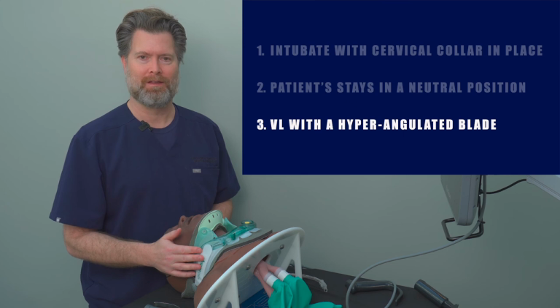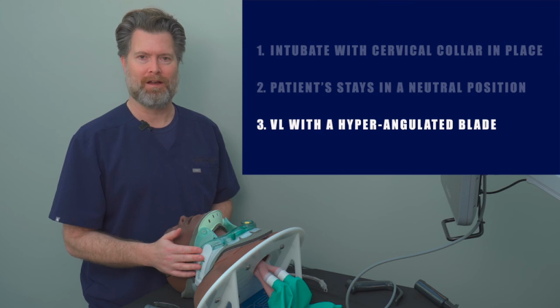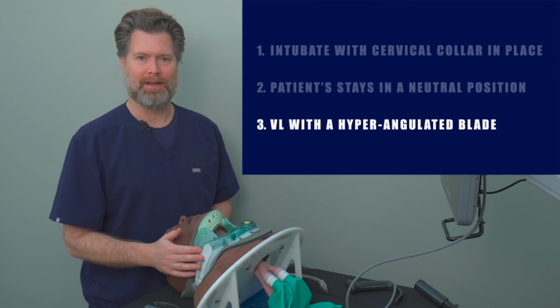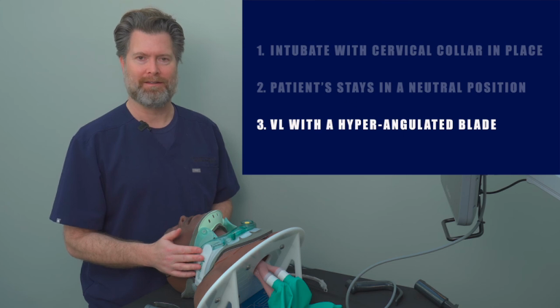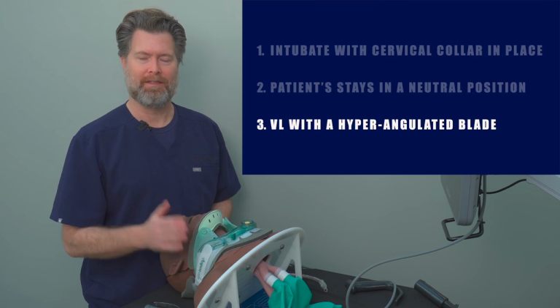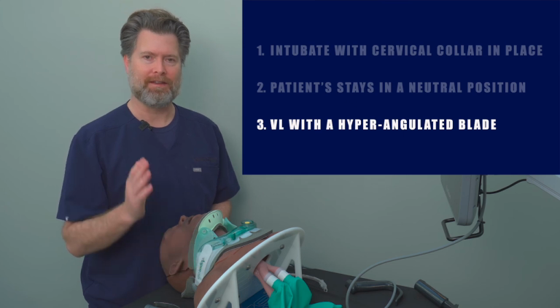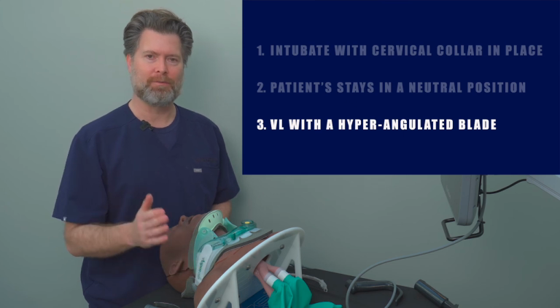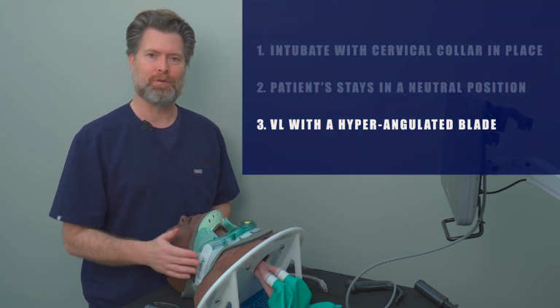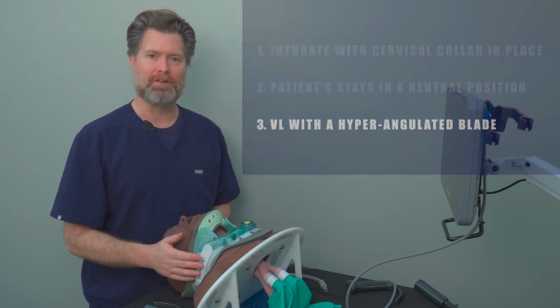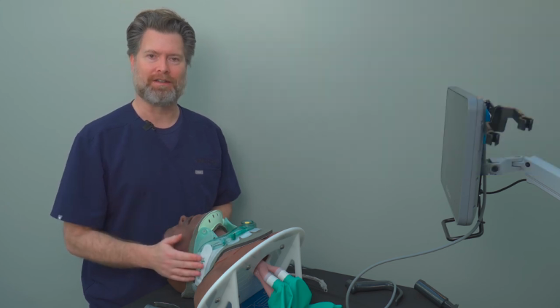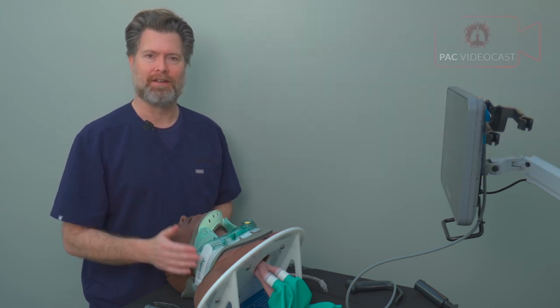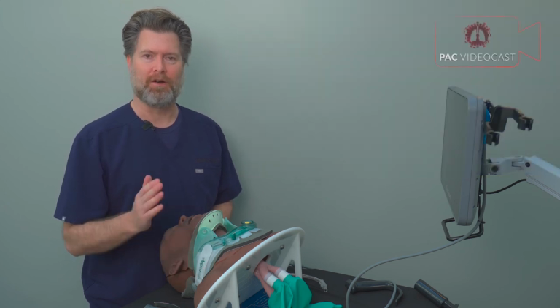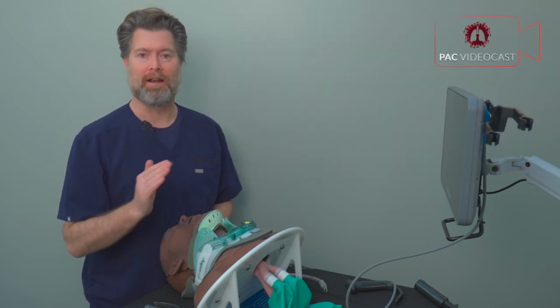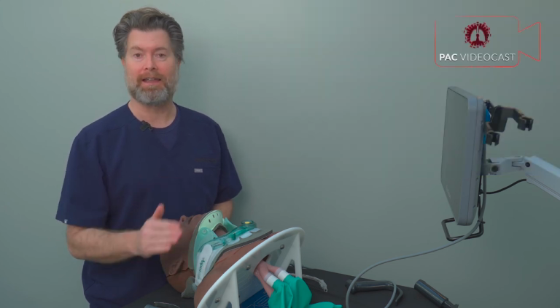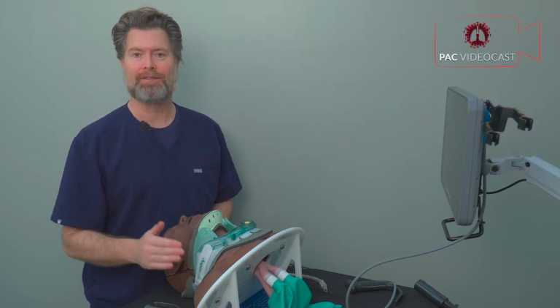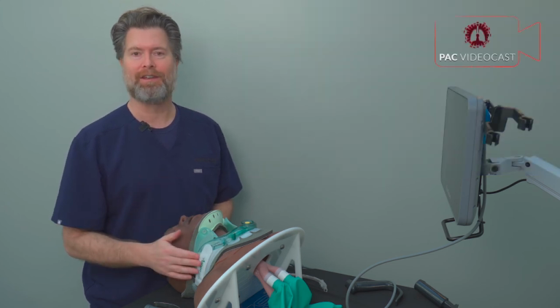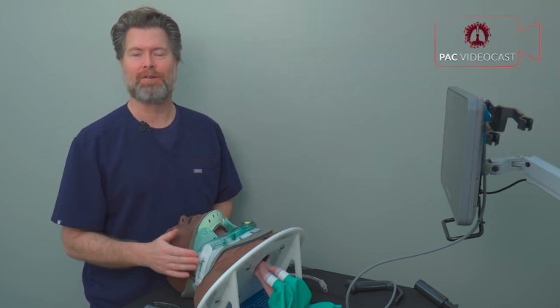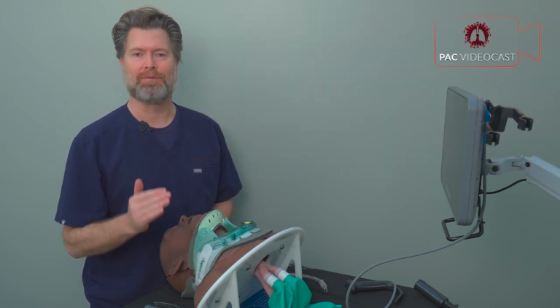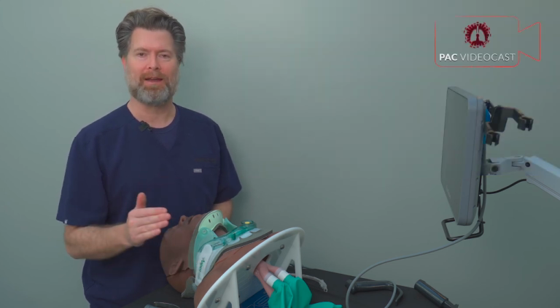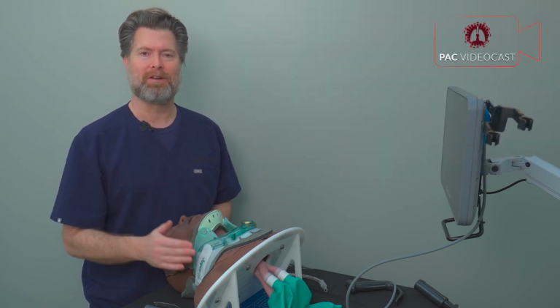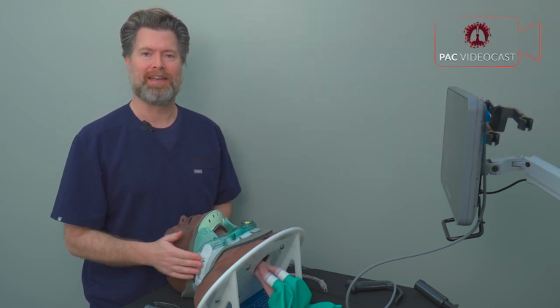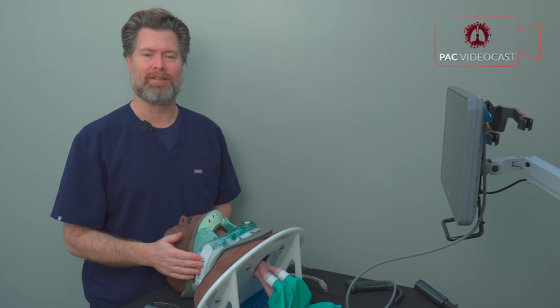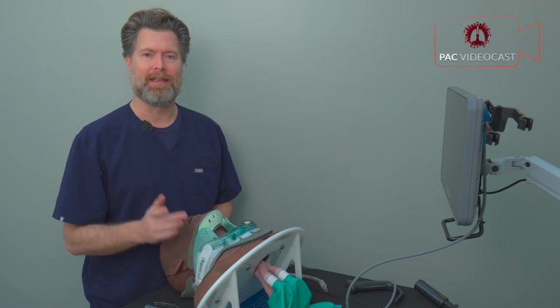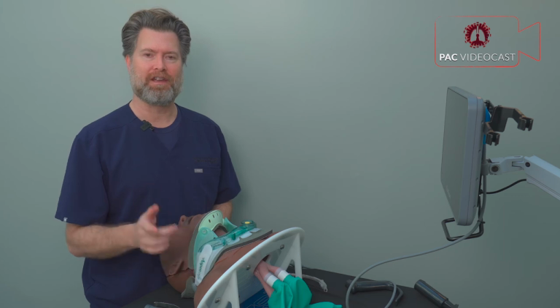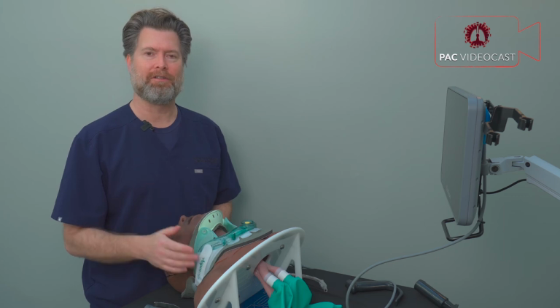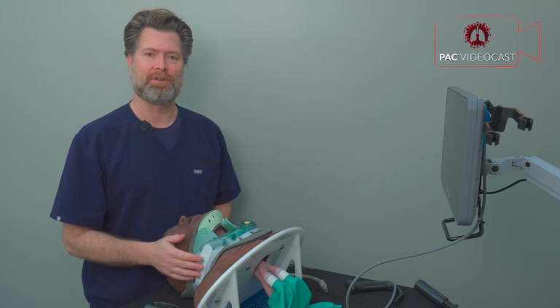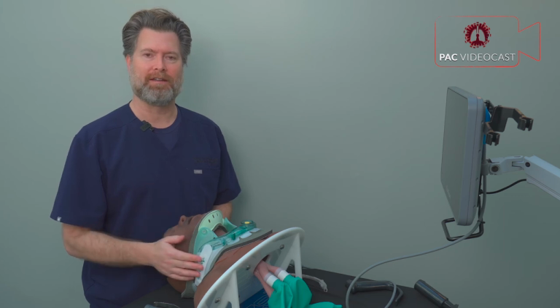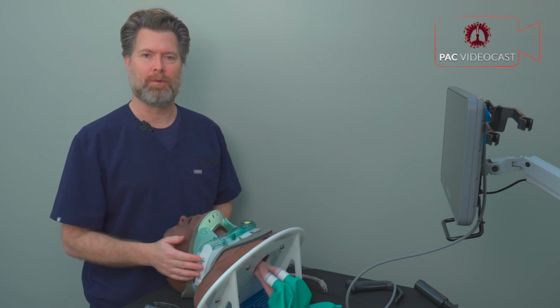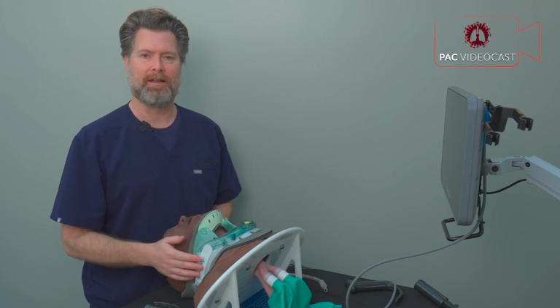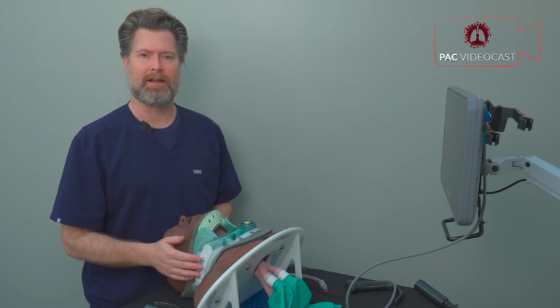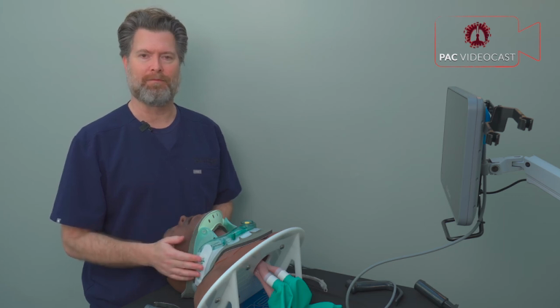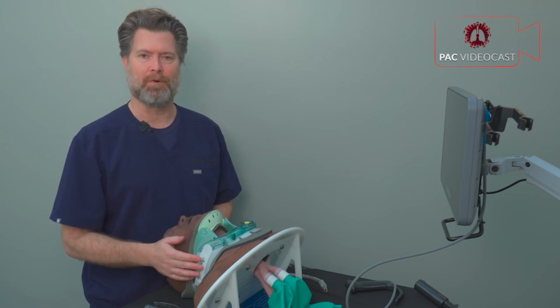Thank you for watching. Please like this video, subscribe to our channel, and check out theprotectedairway.com for more.